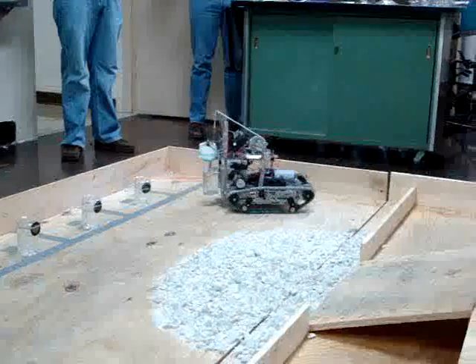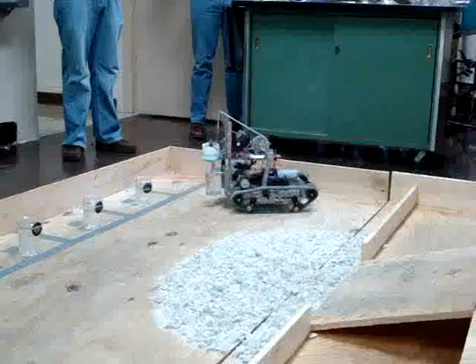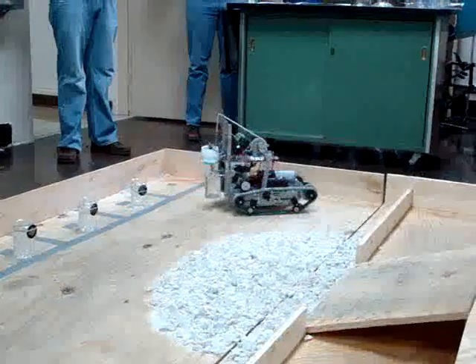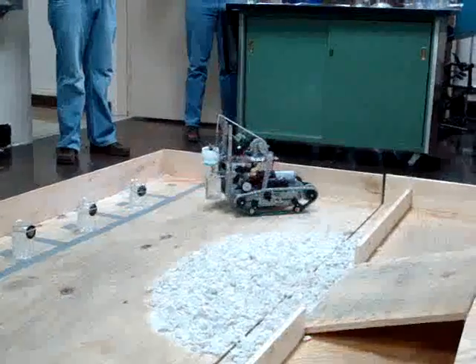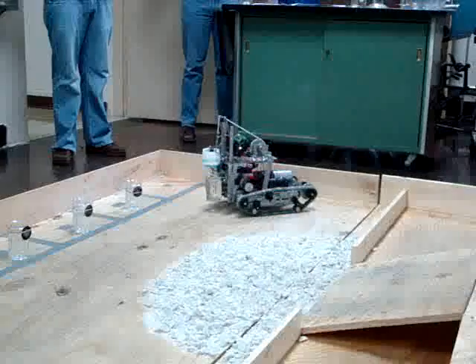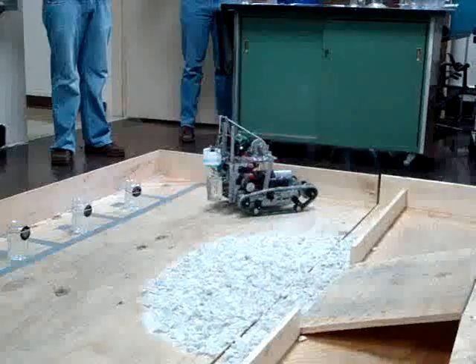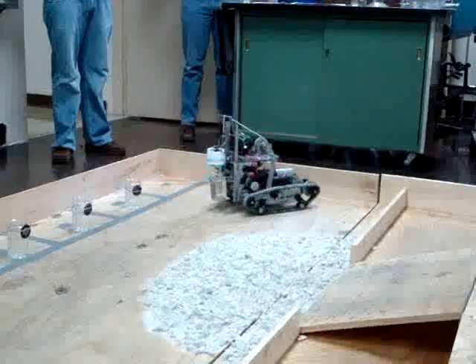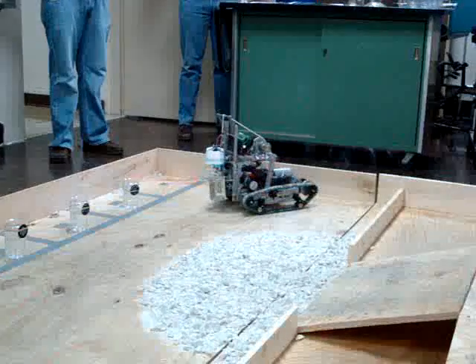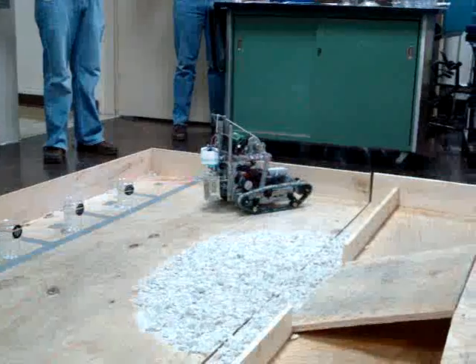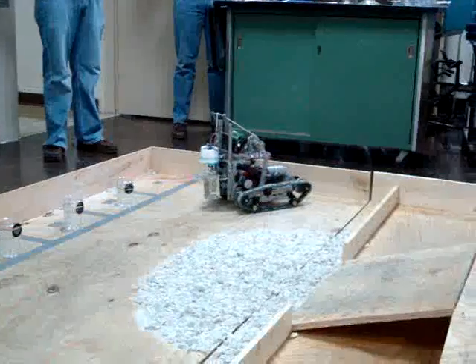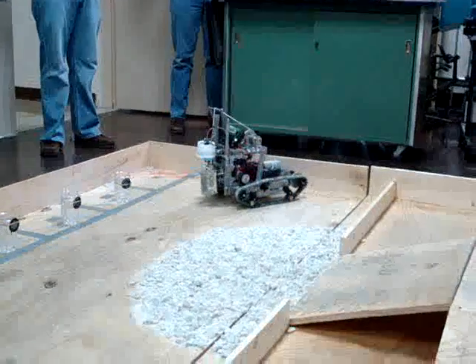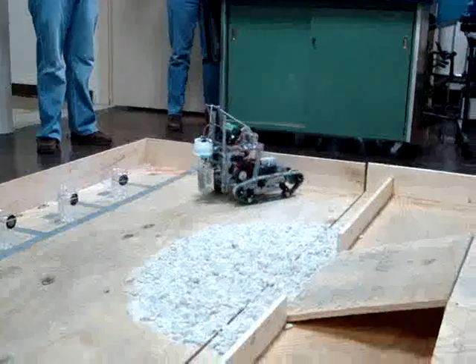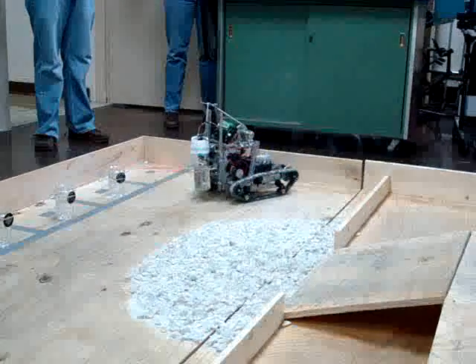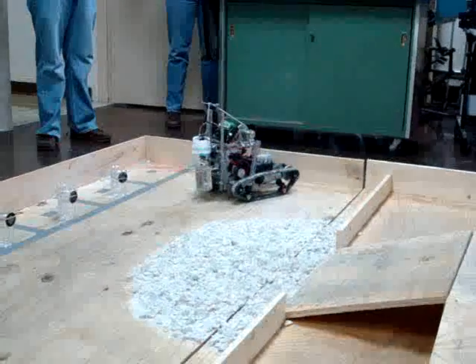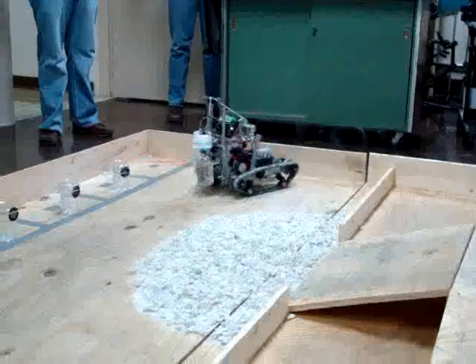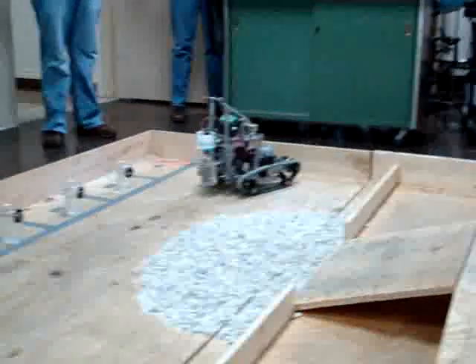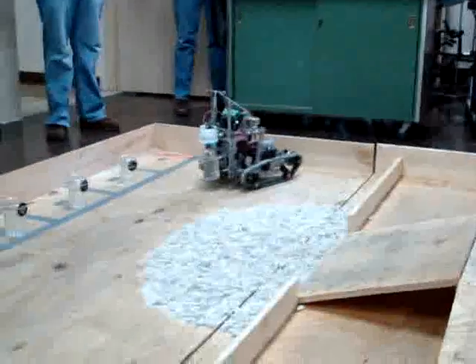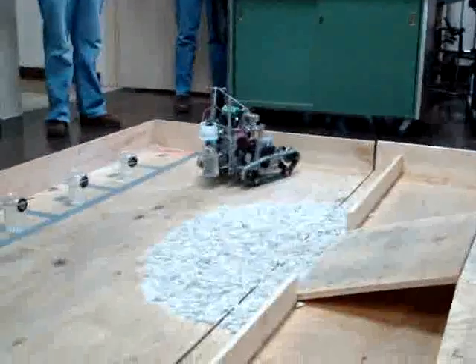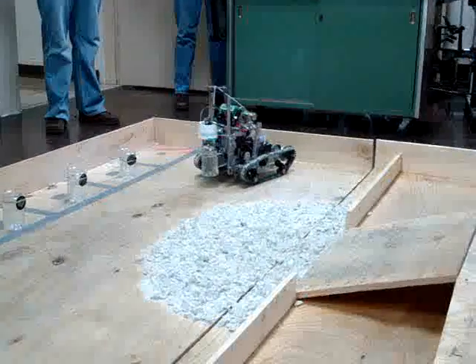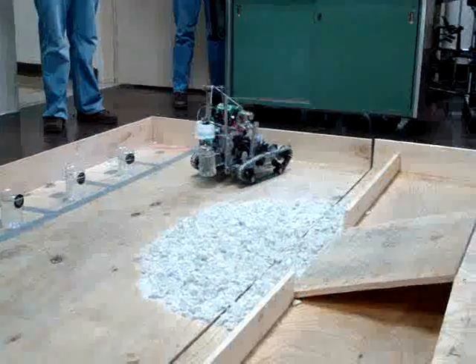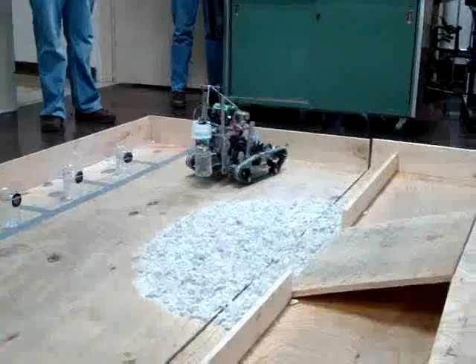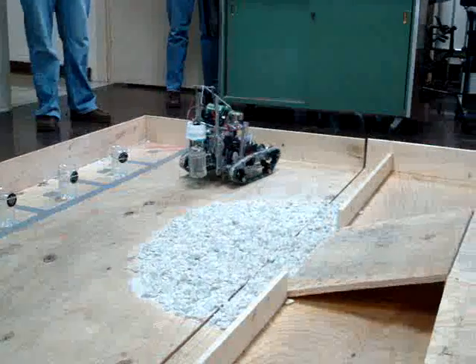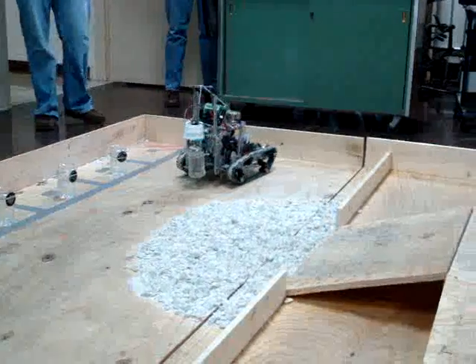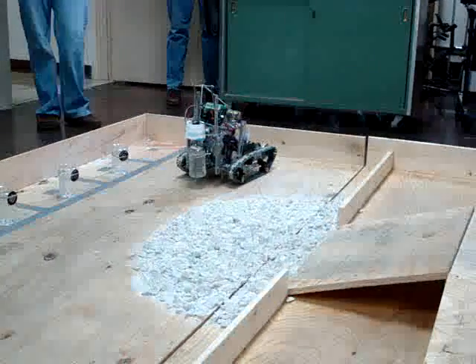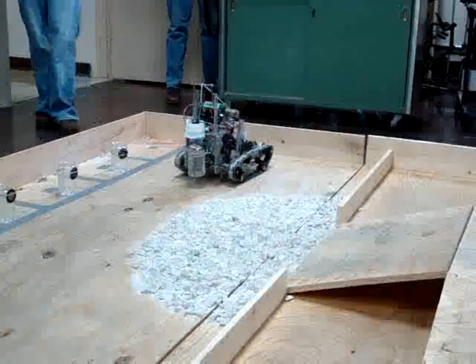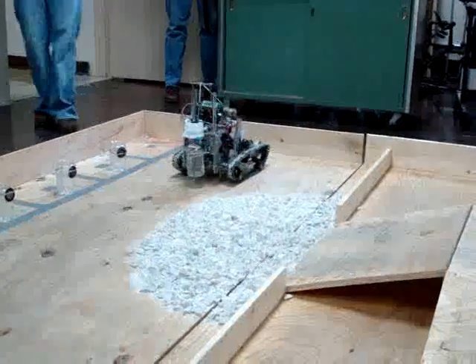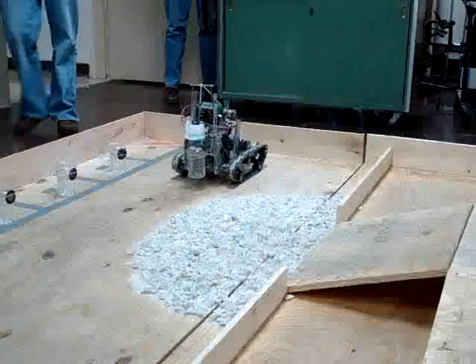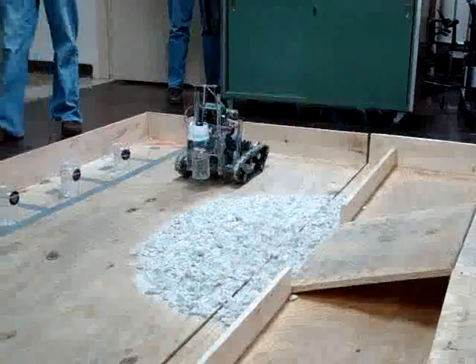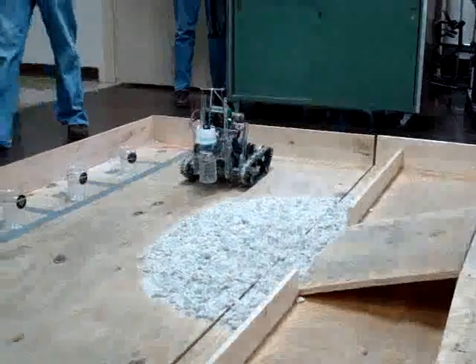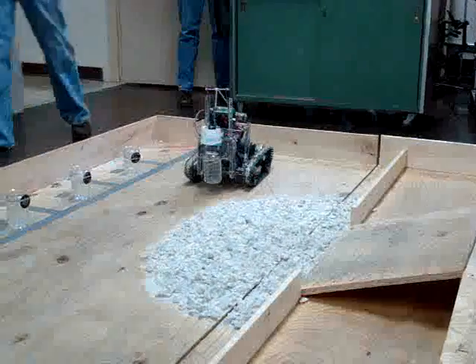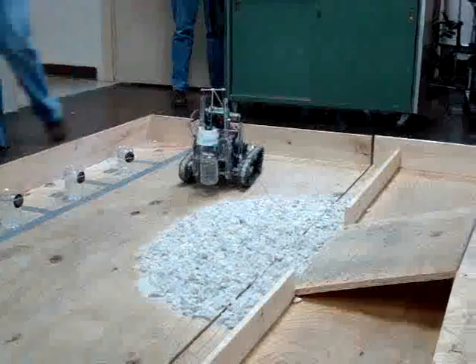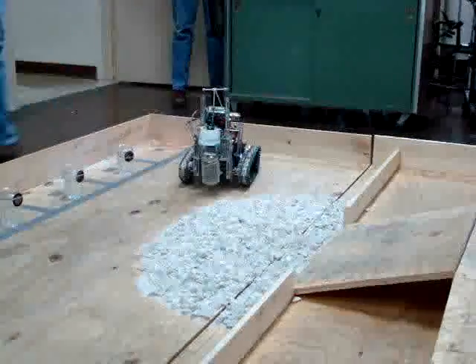Why don't you guys go for that corner? We just randomly take one. Yeah, we just go and work our way in.